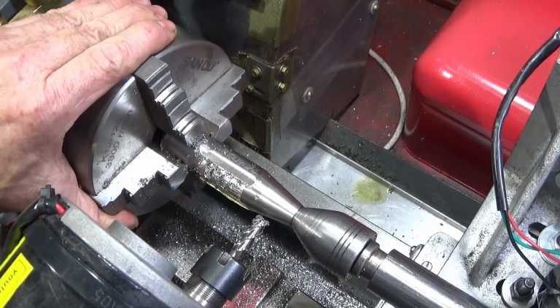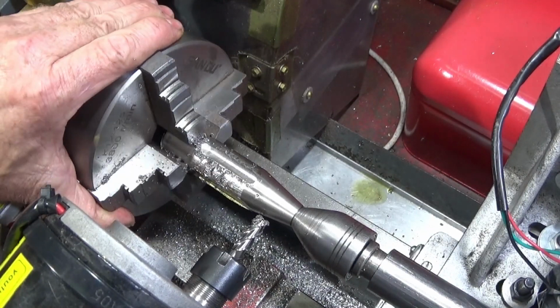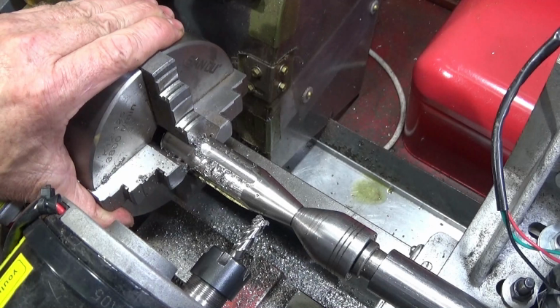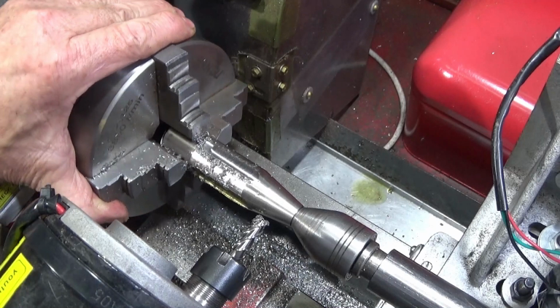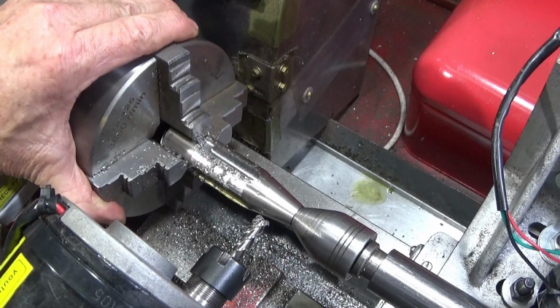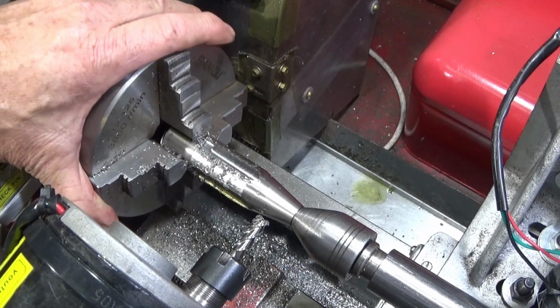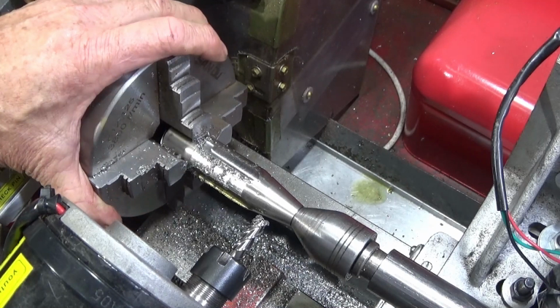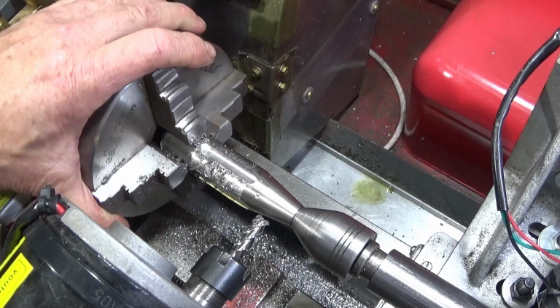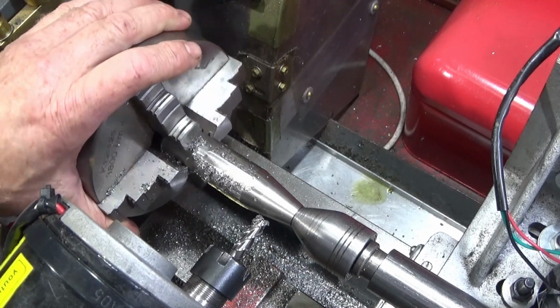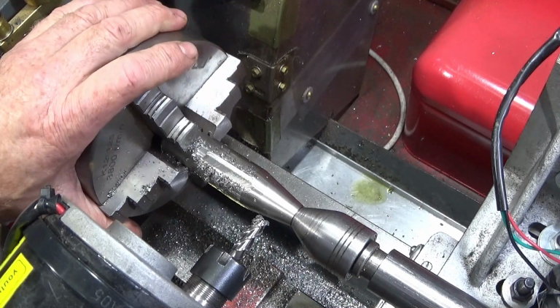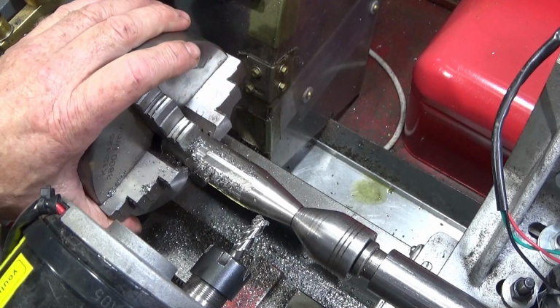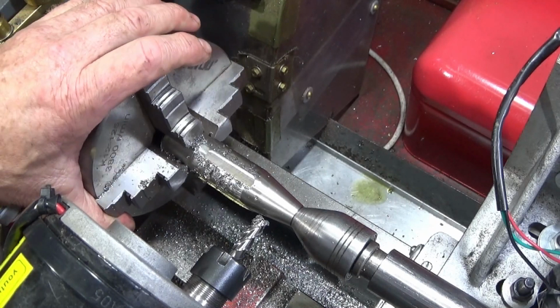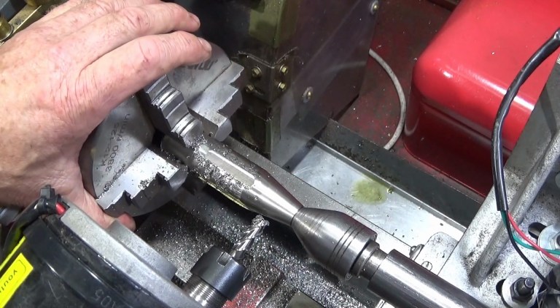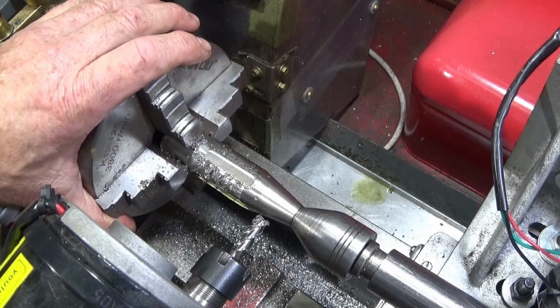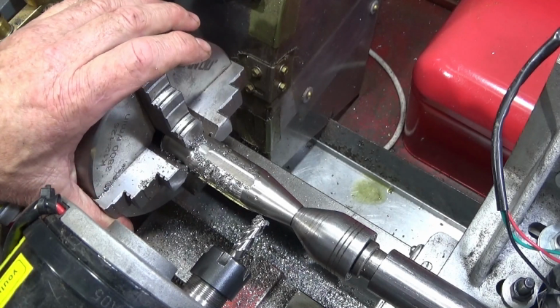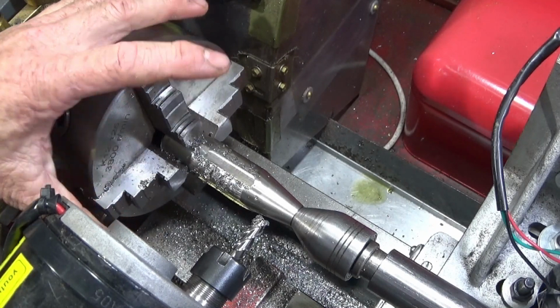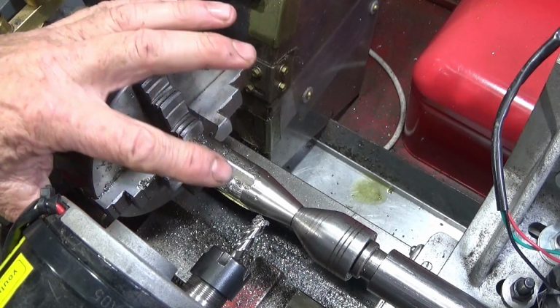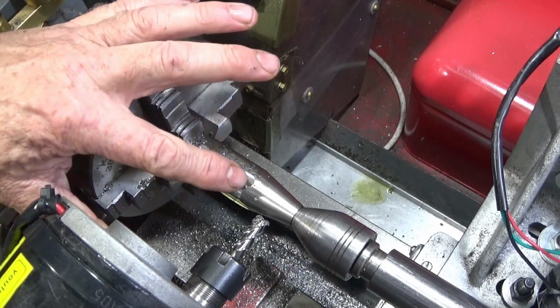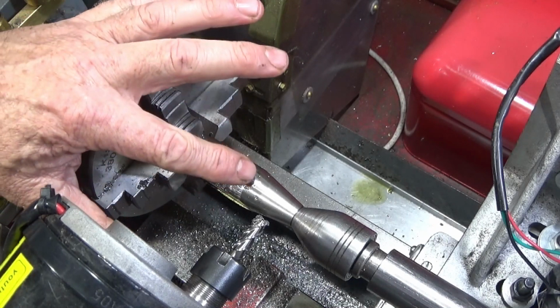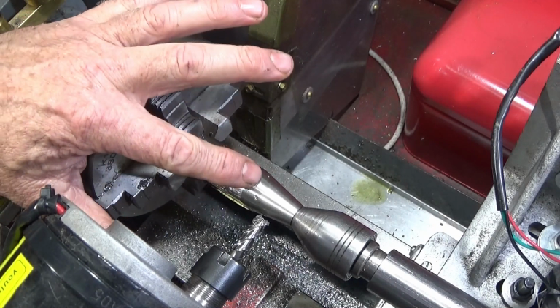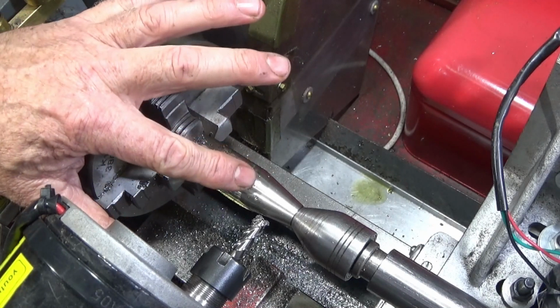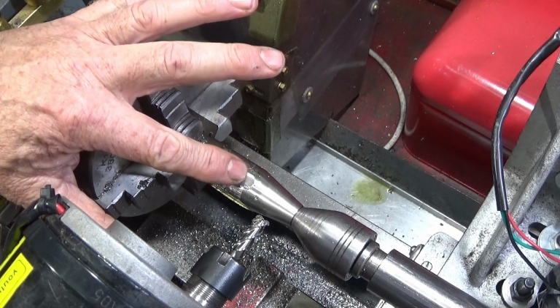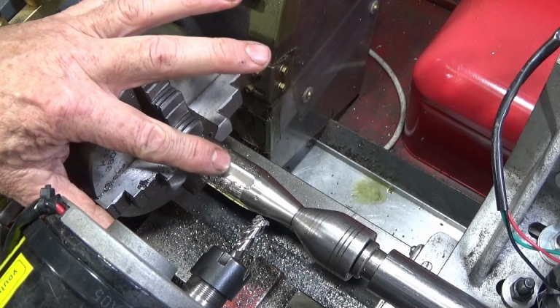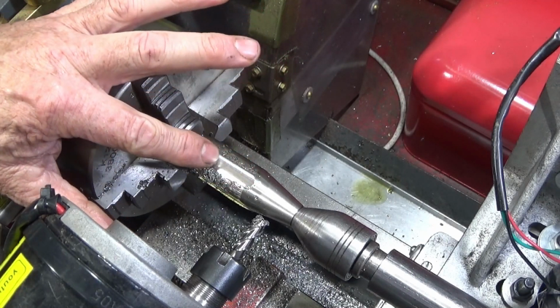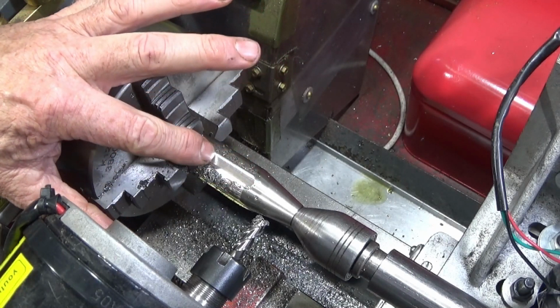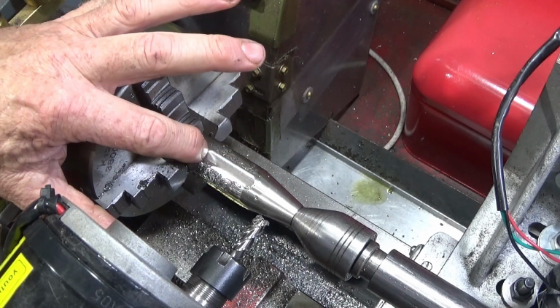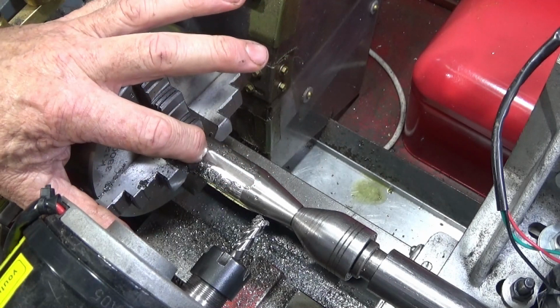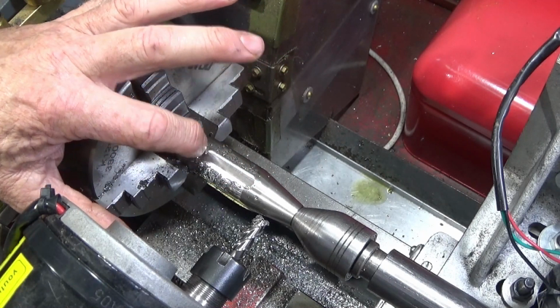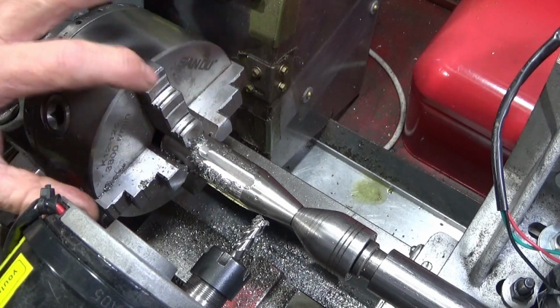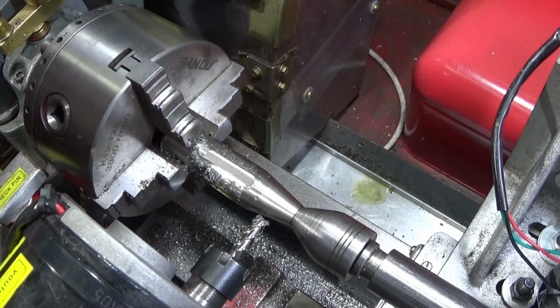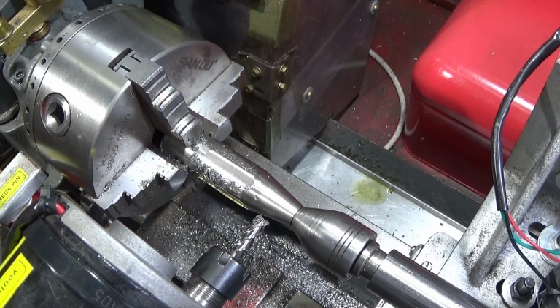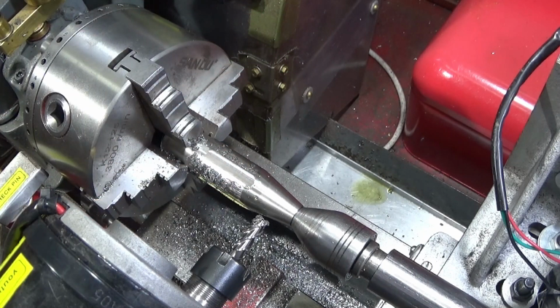That tool is a bit more chattery, but you can see there that it has produced a lovely finish.